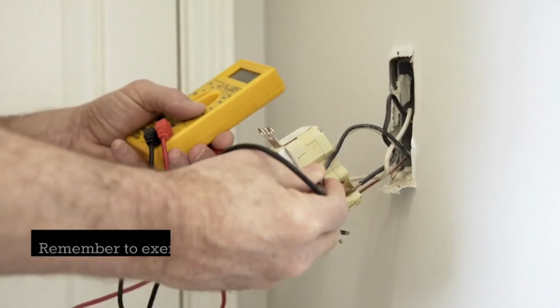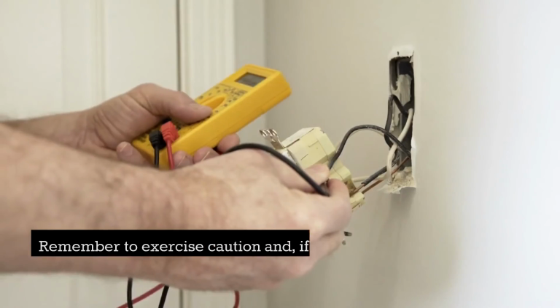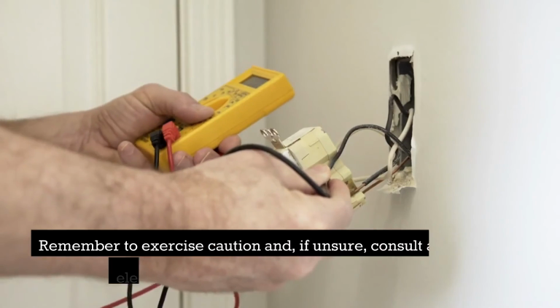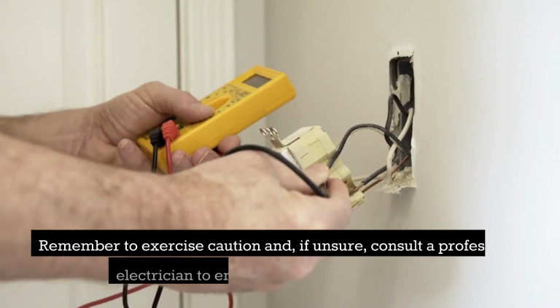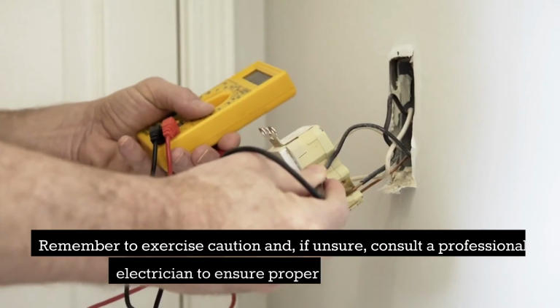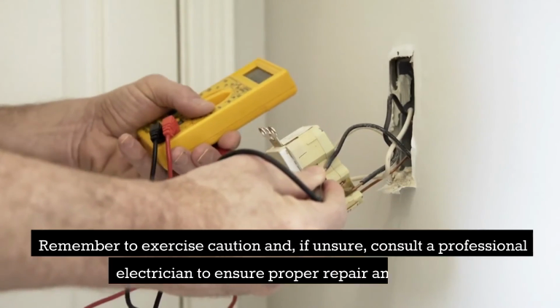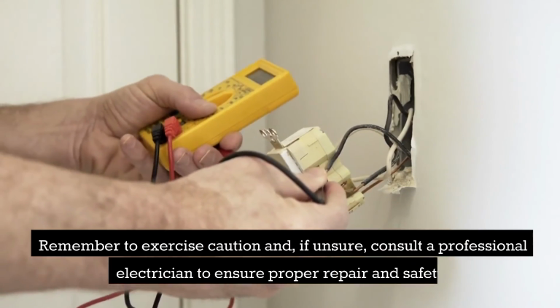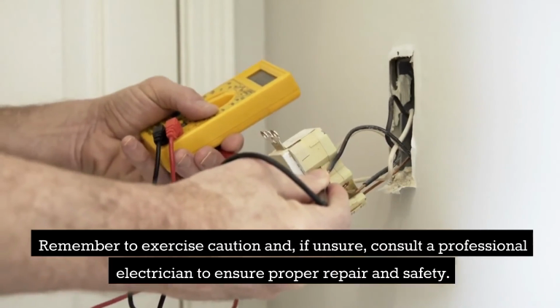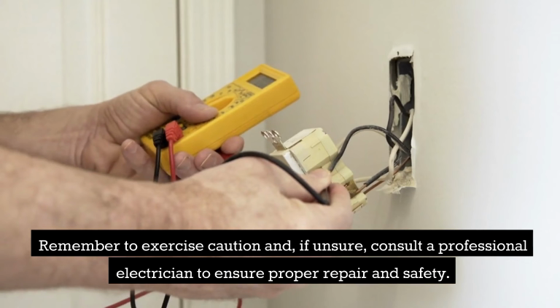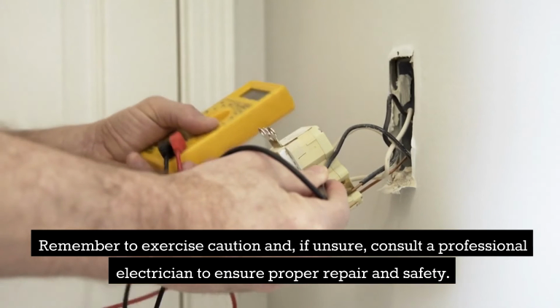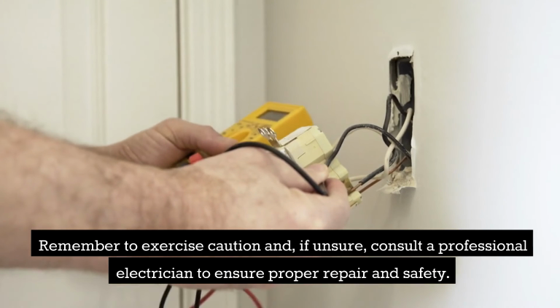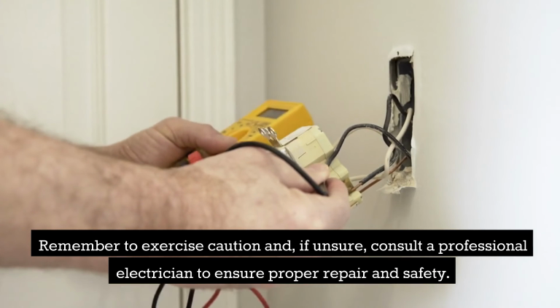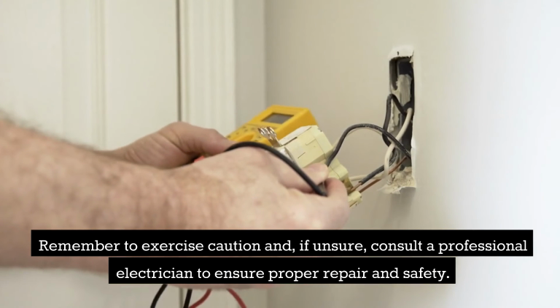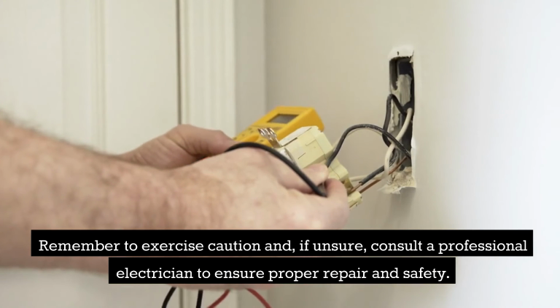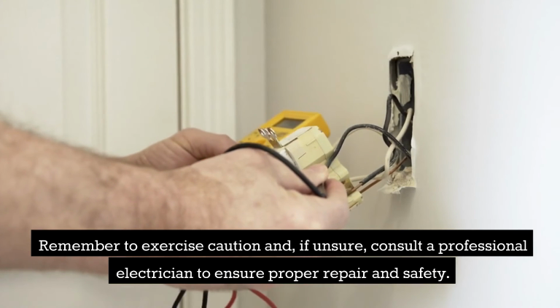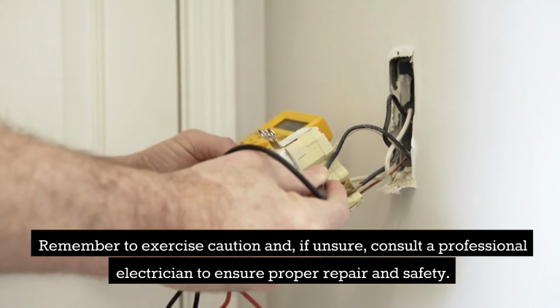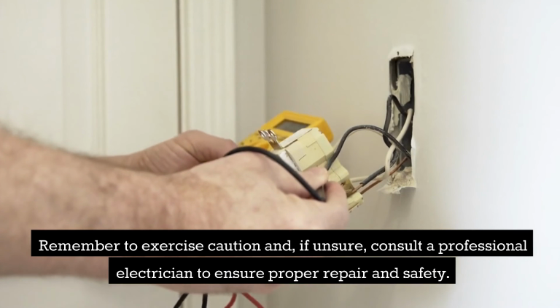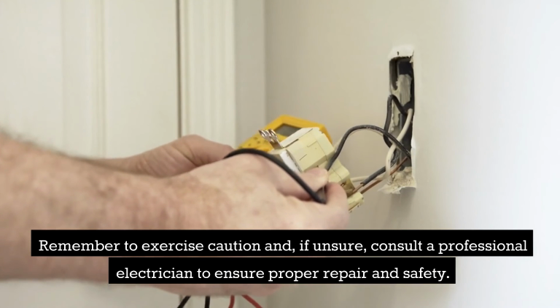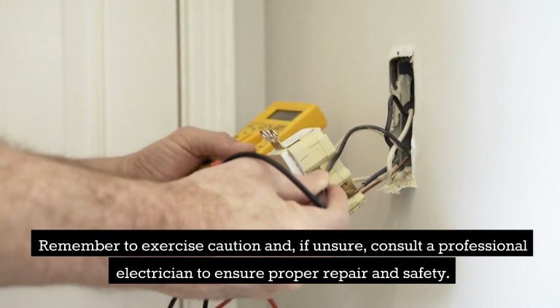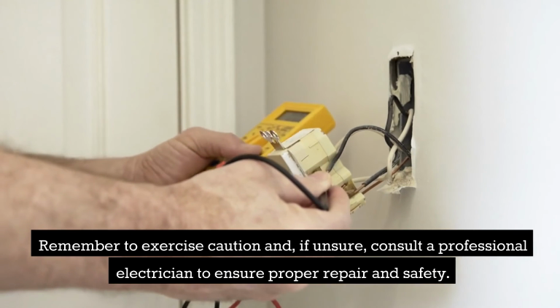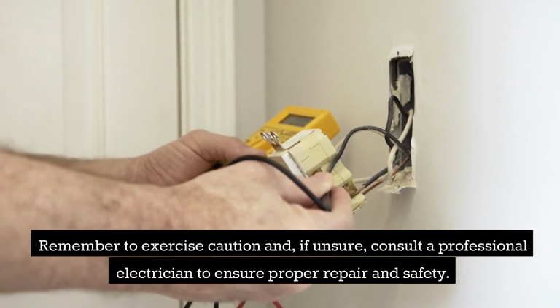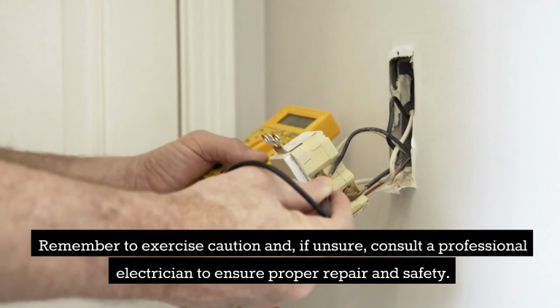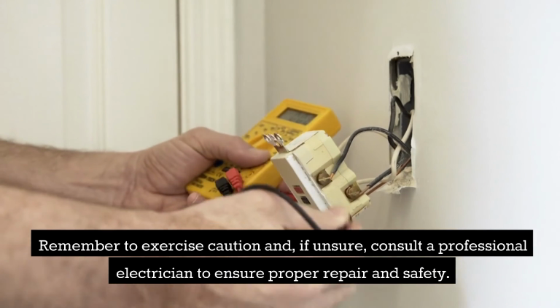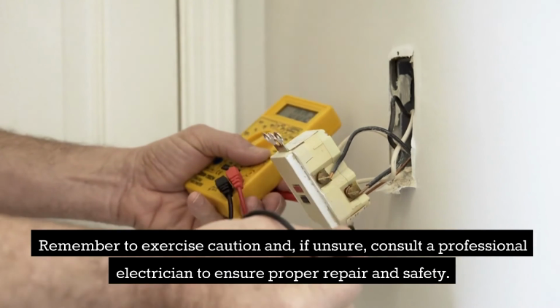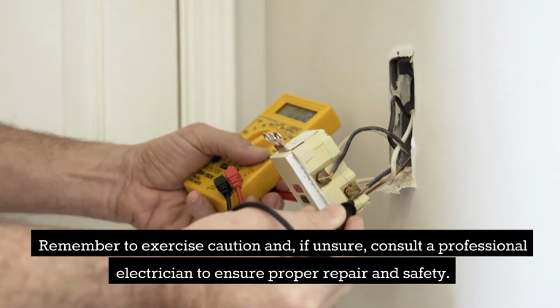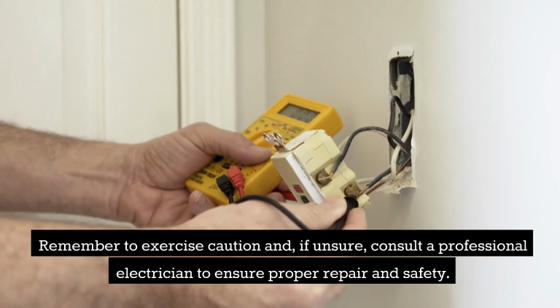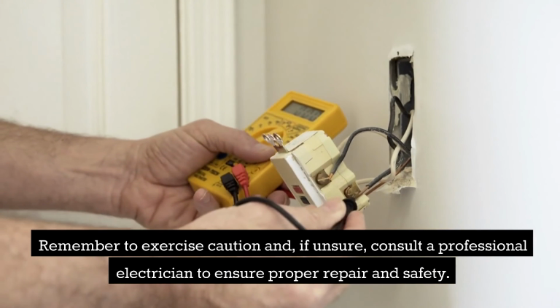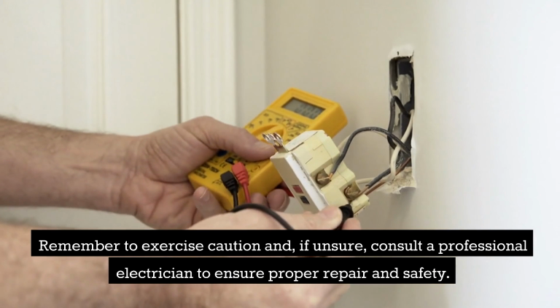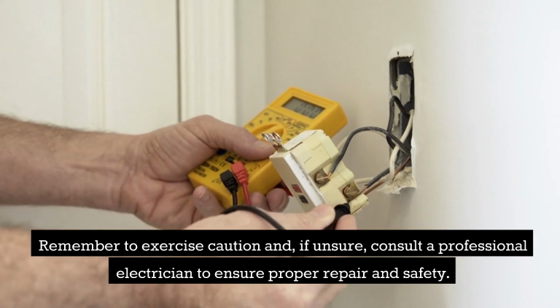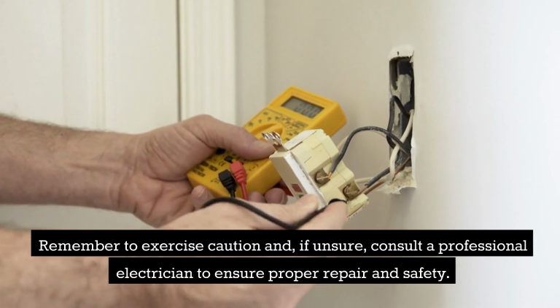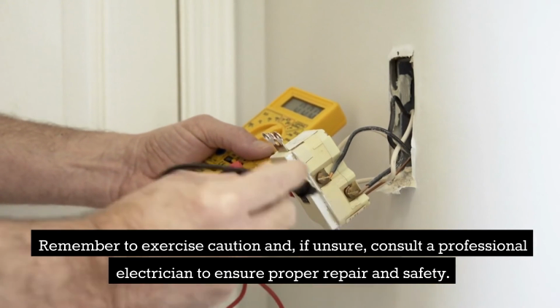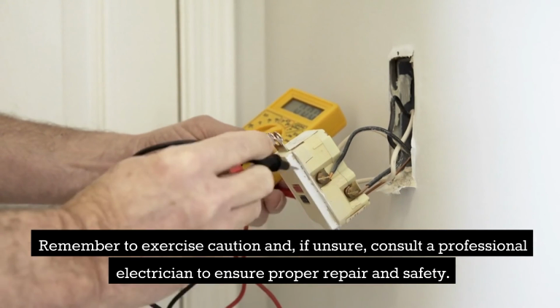Remember to exercise caution, and if unsure, consult a professional electrician to ensure proper repair and safety.